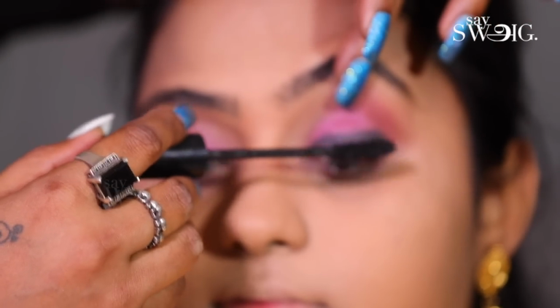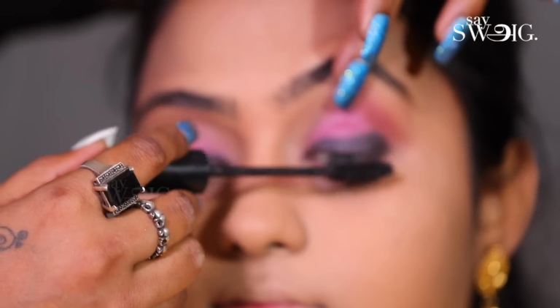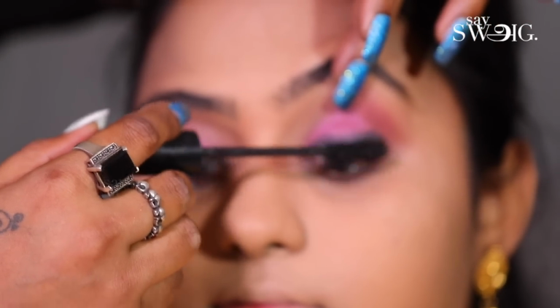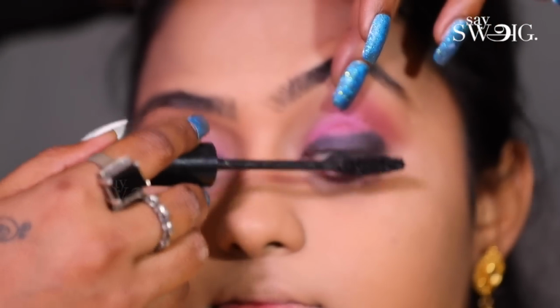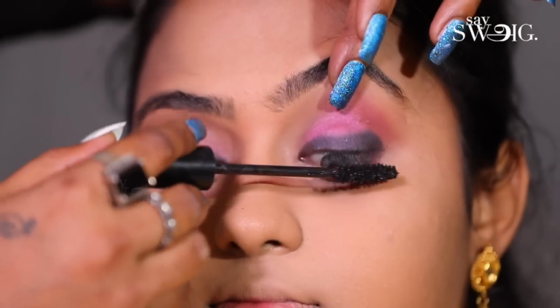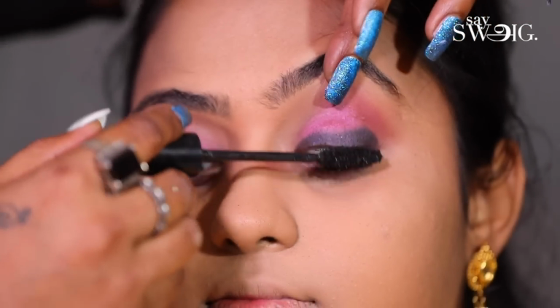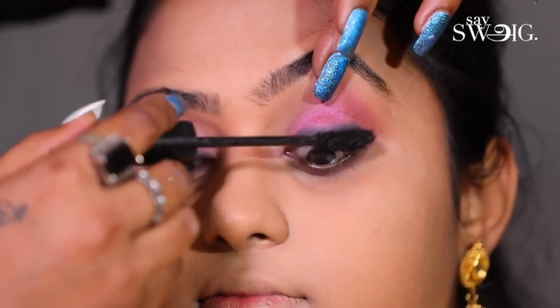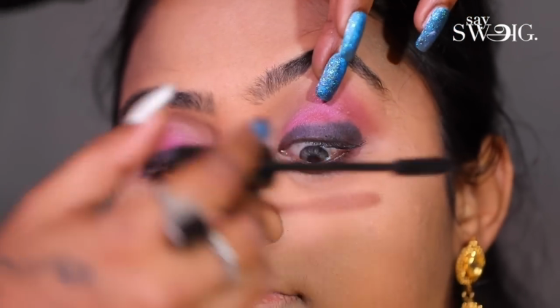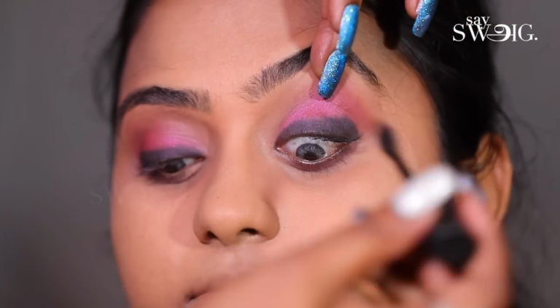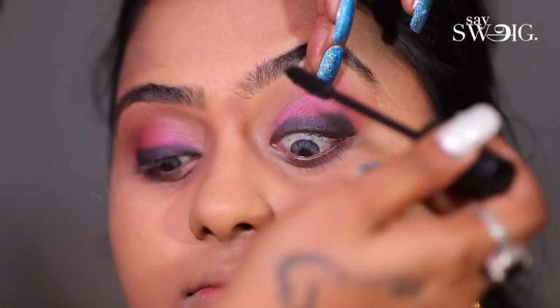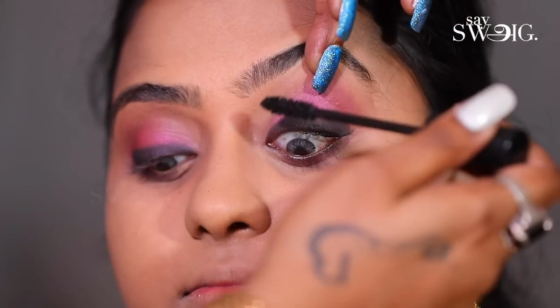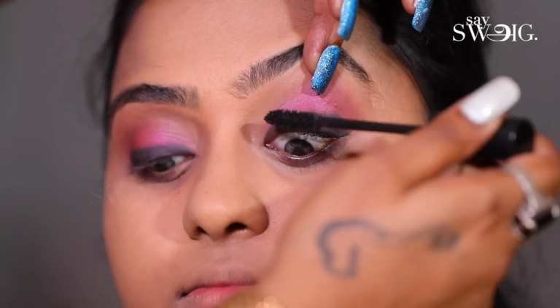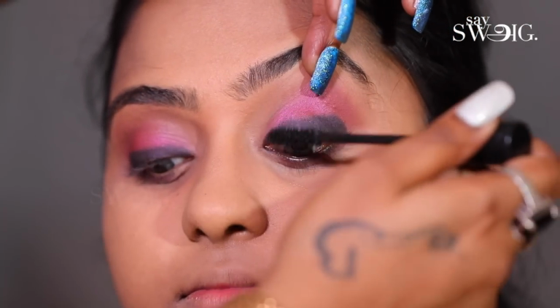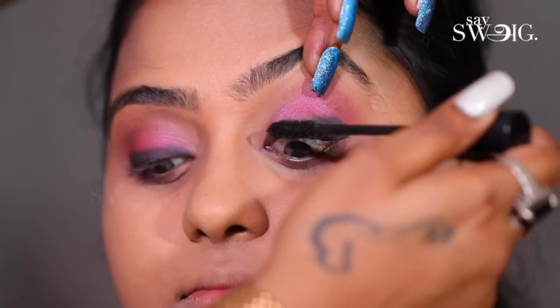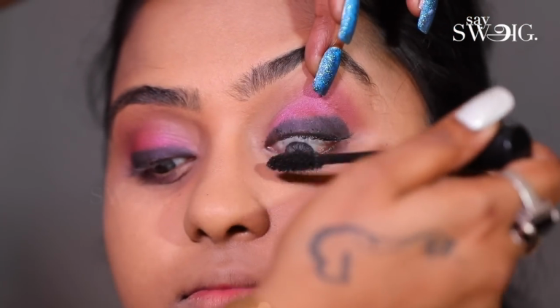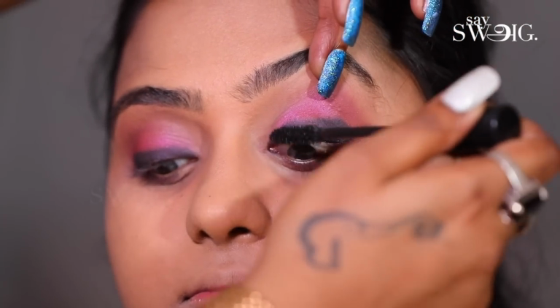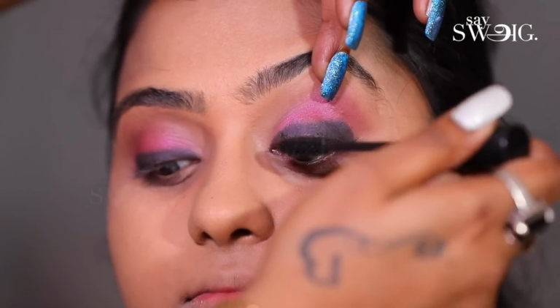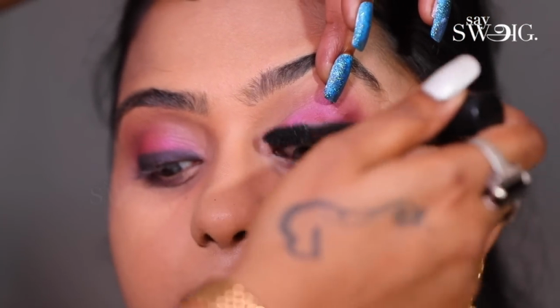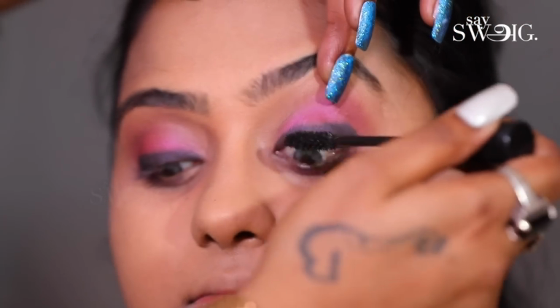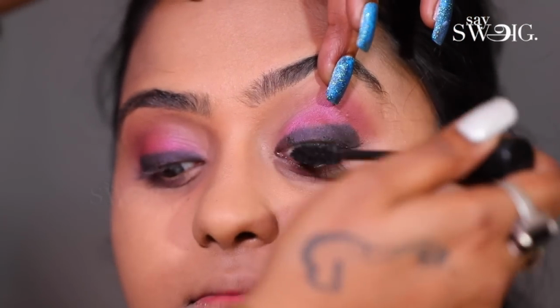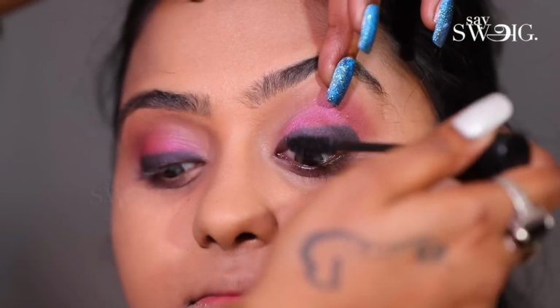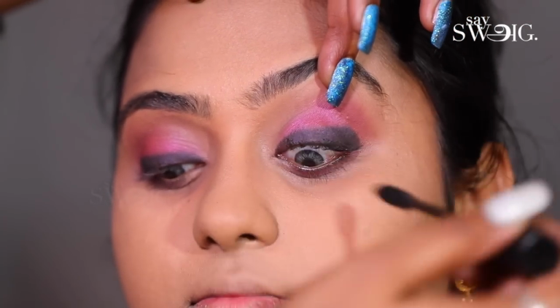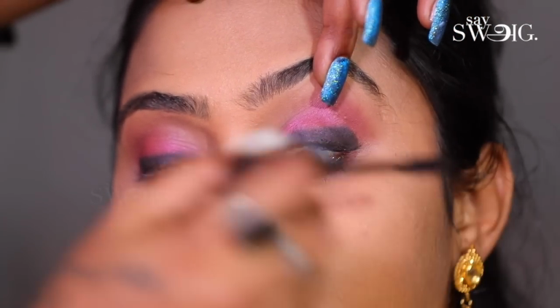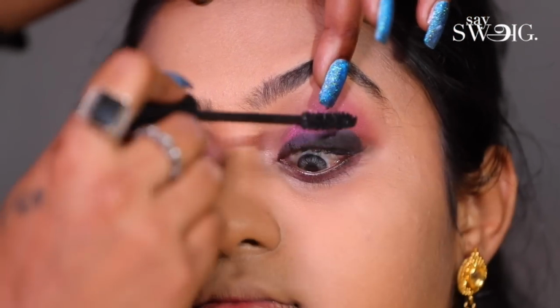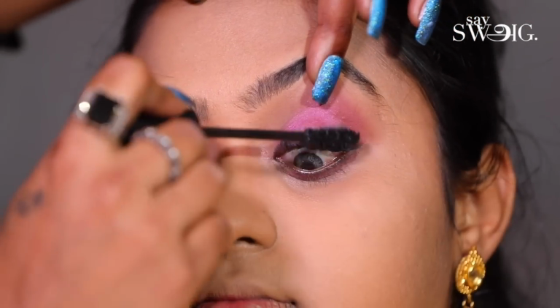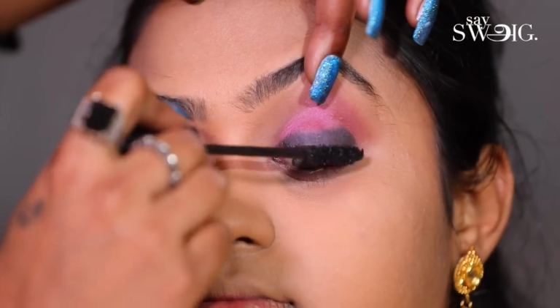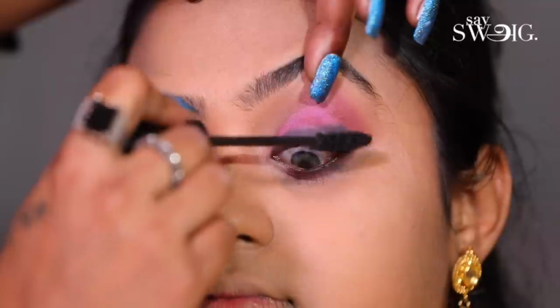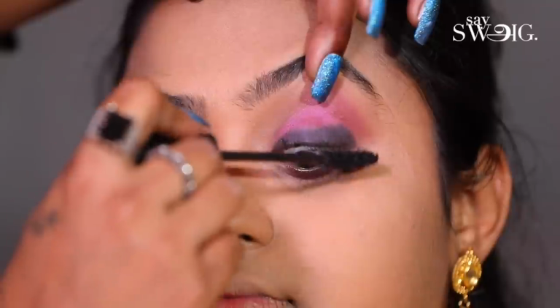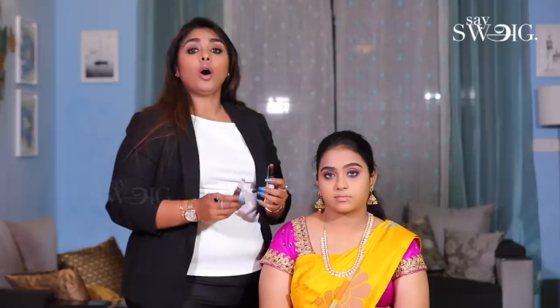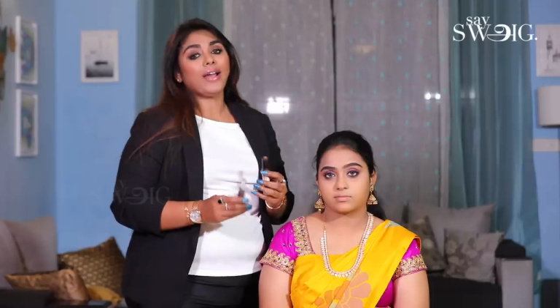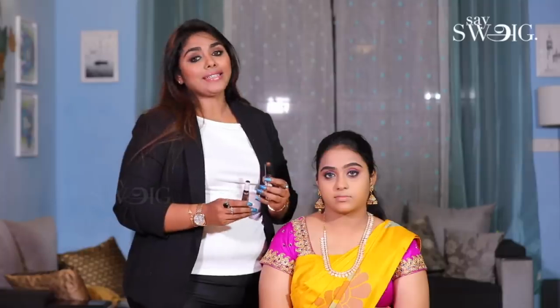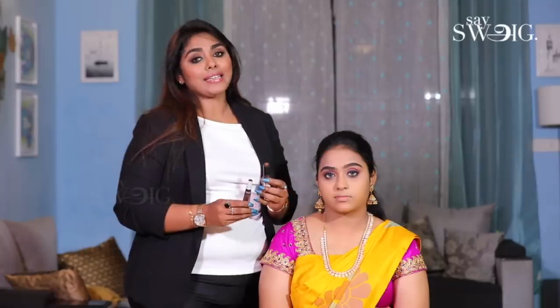Now, I am going to put mascara. If you are going to put fake lashes, you will put on fake lashes.